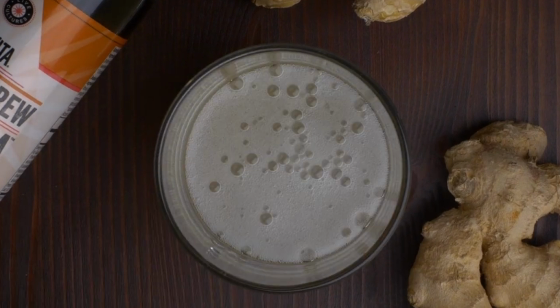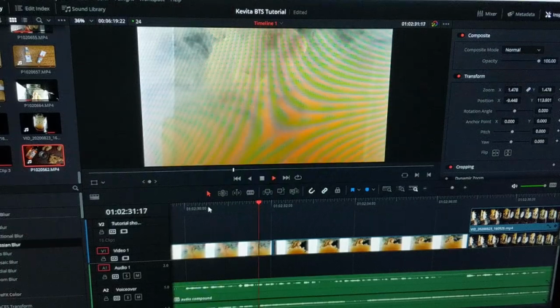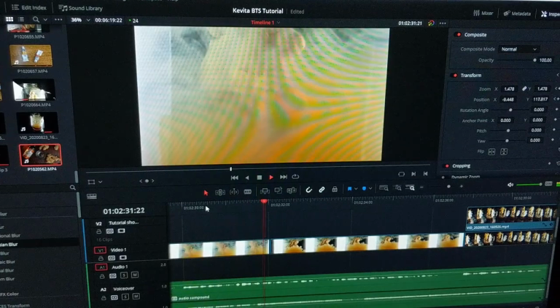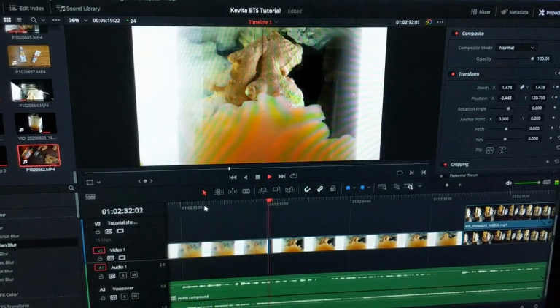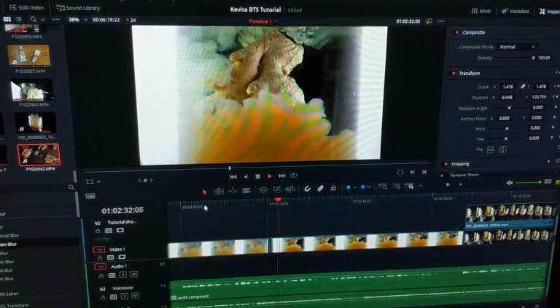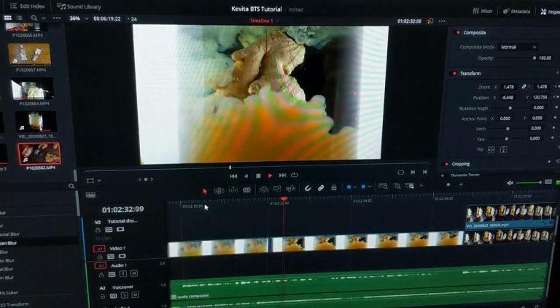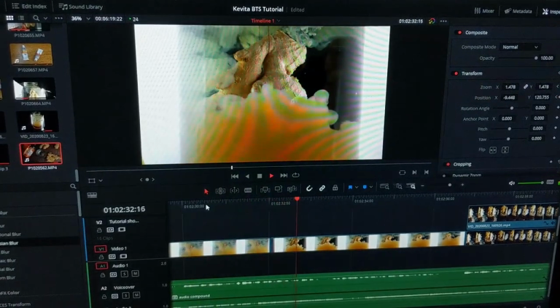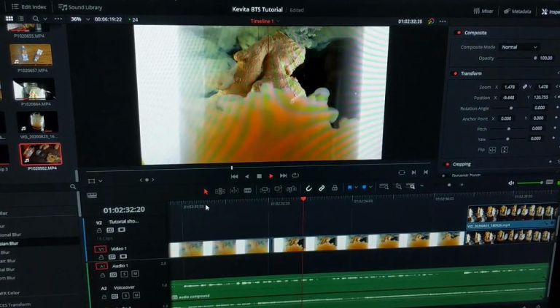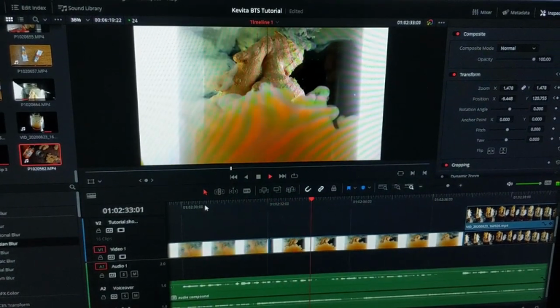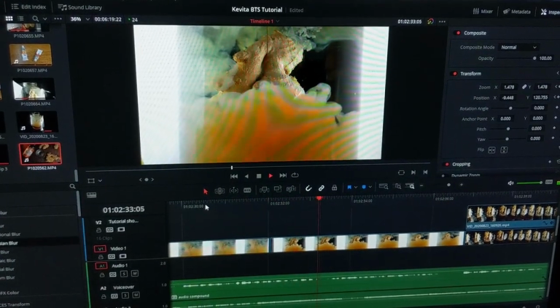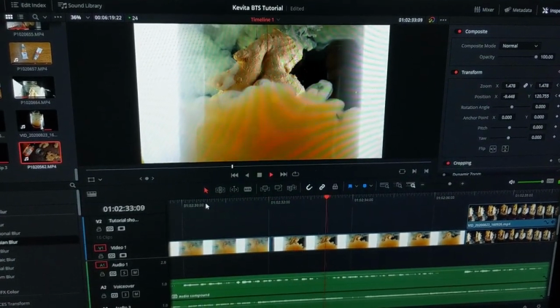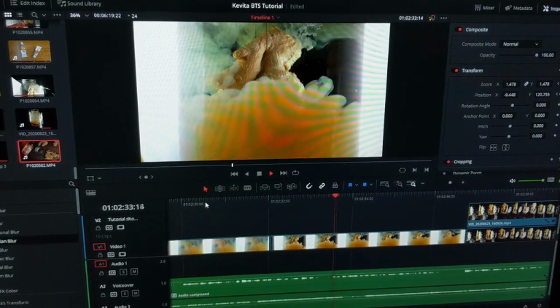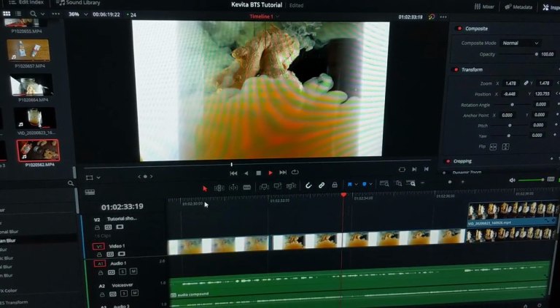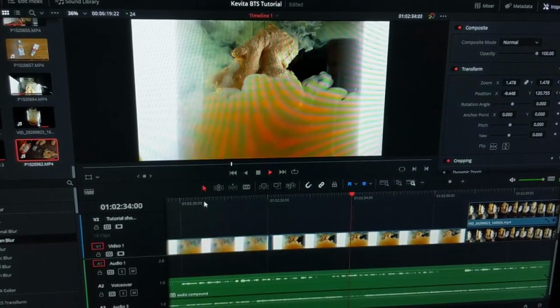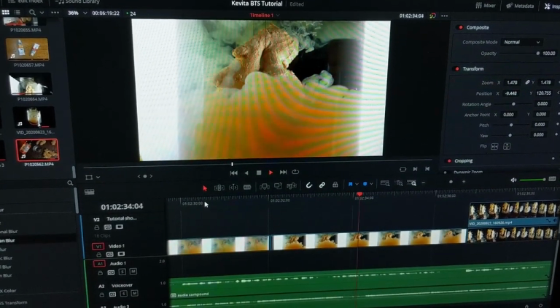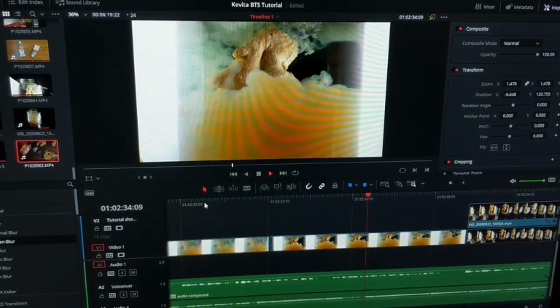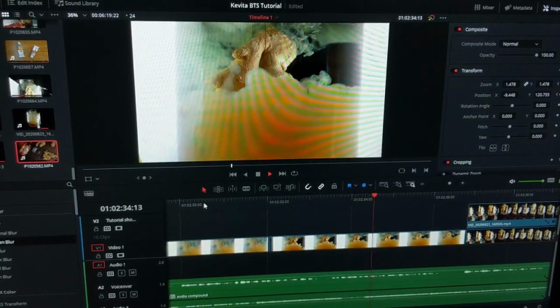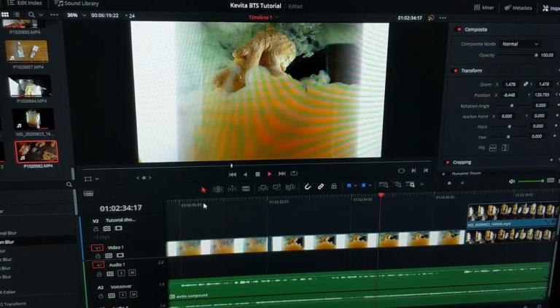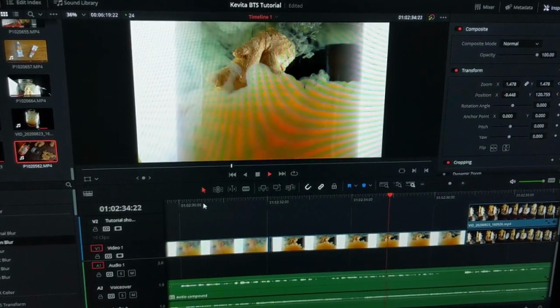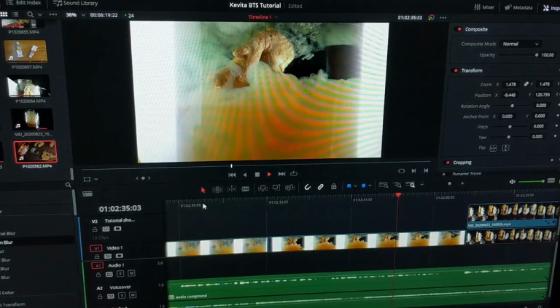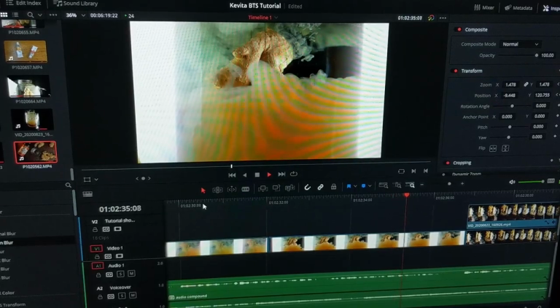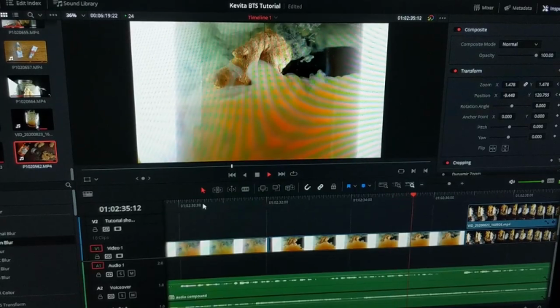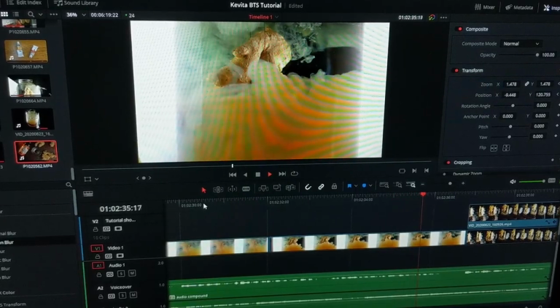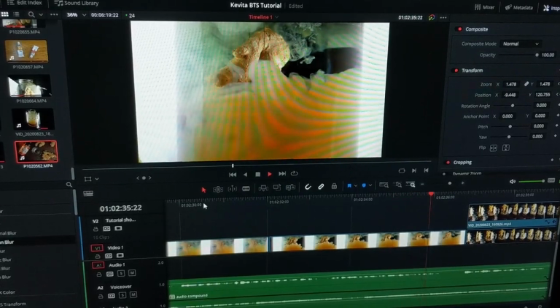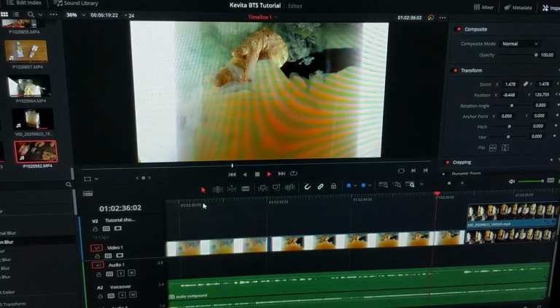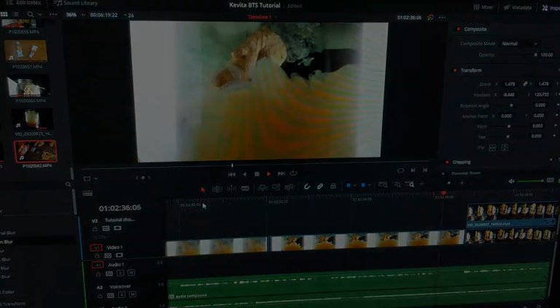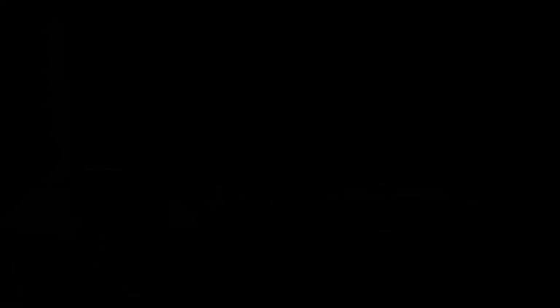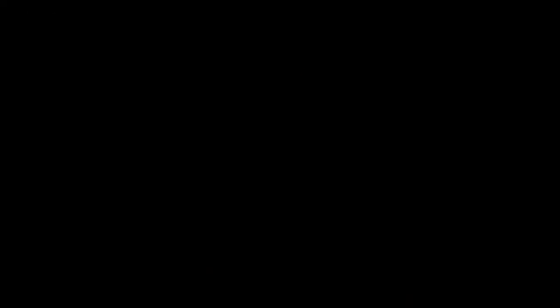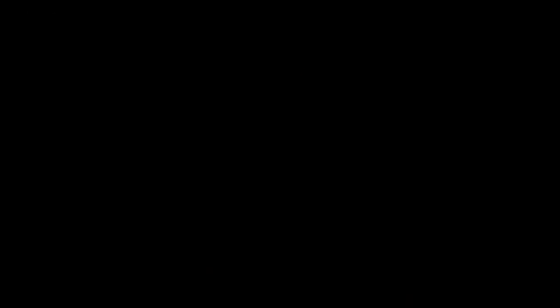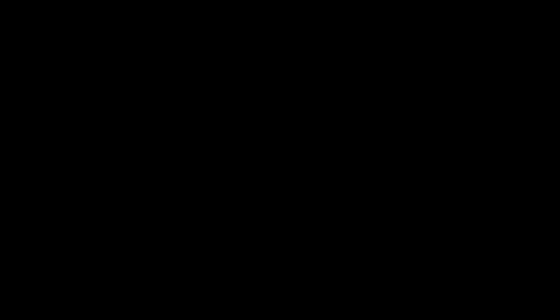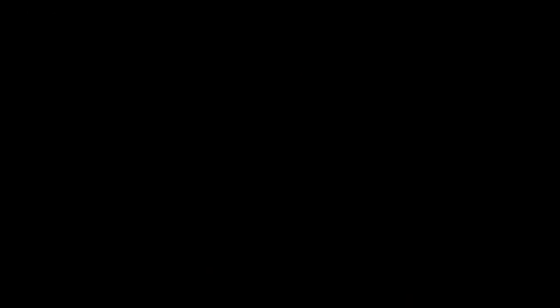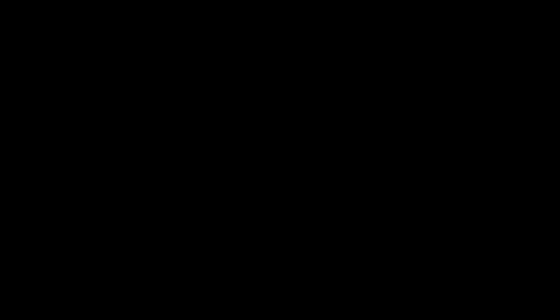I edited the video in DaVinci Resolve to a piece of music that I felt fit the ad nicely. But first, here's the edit with just the sound effects added.